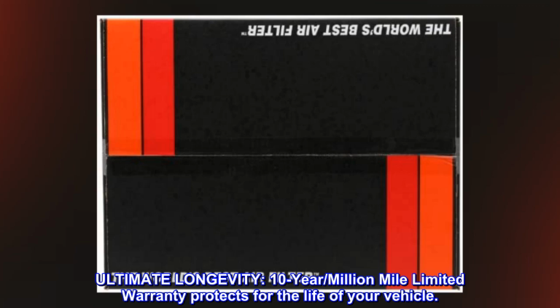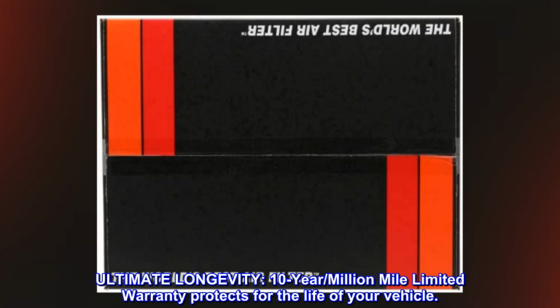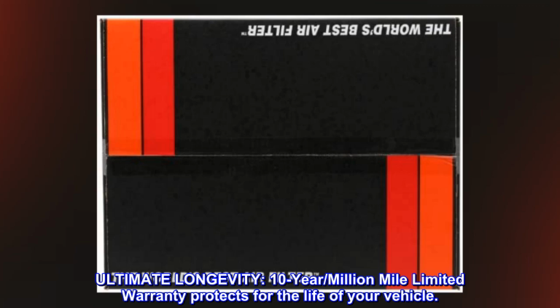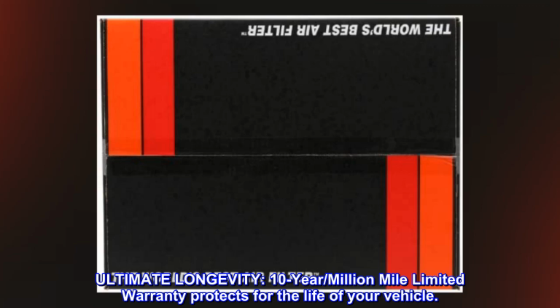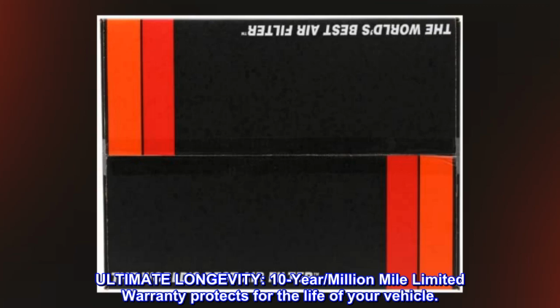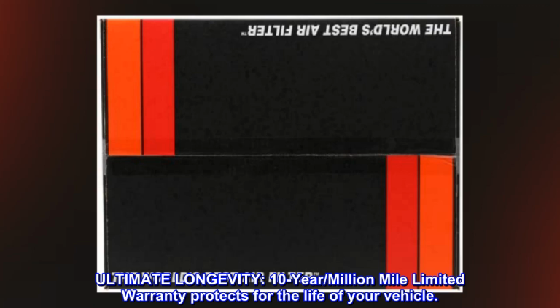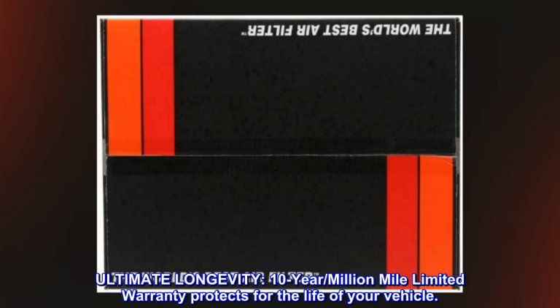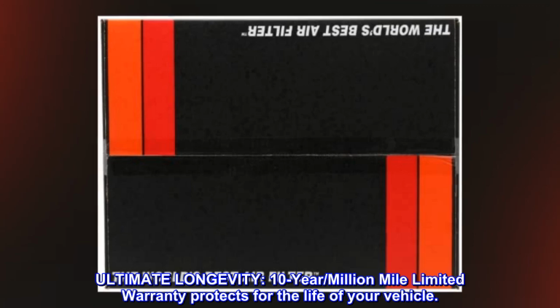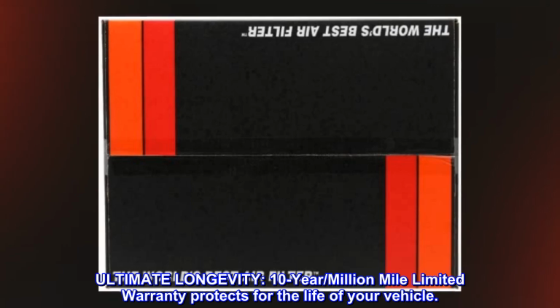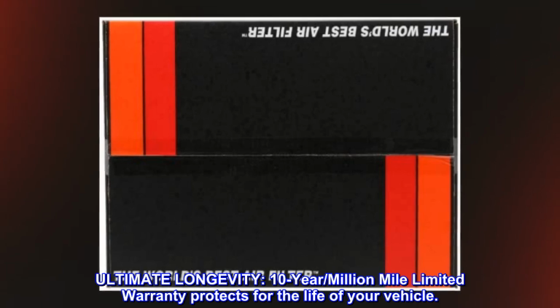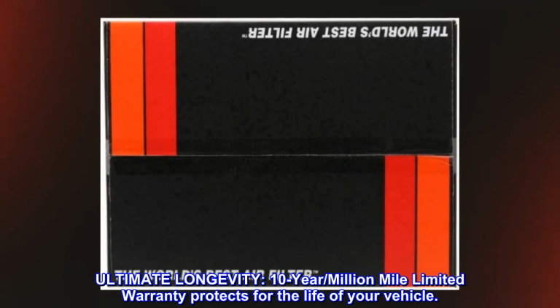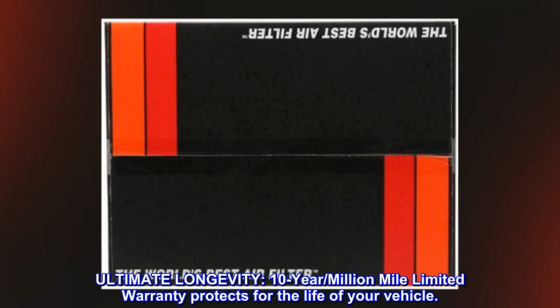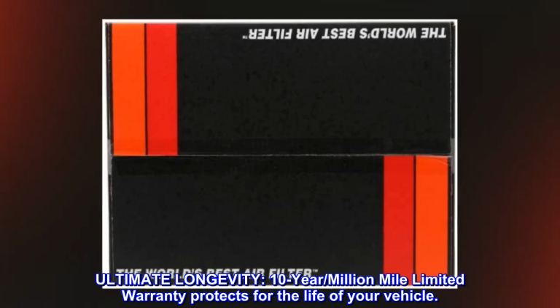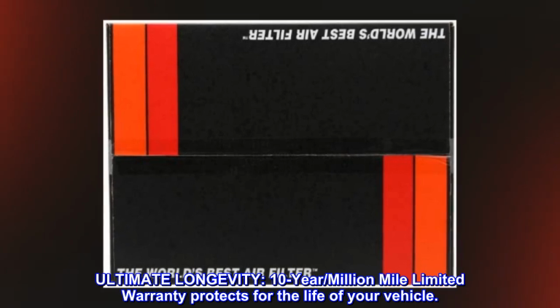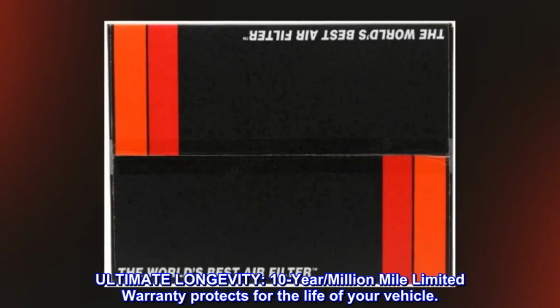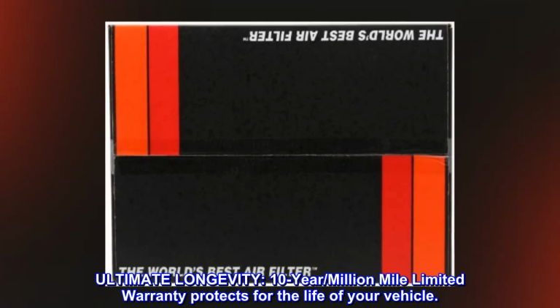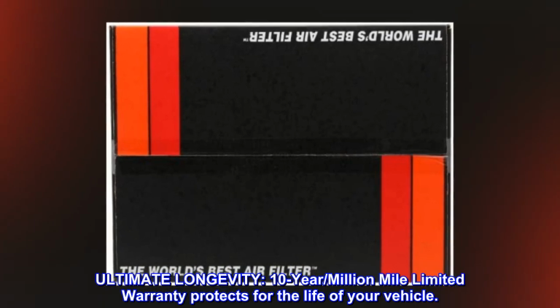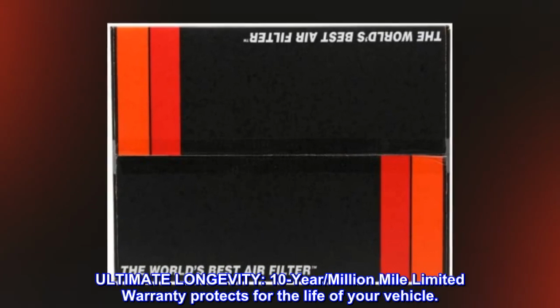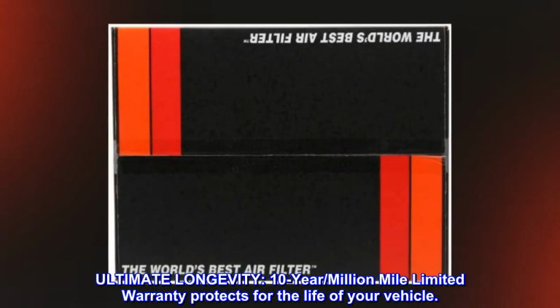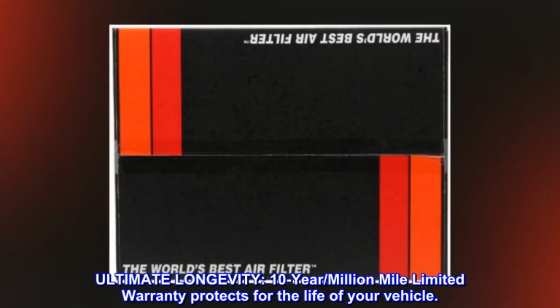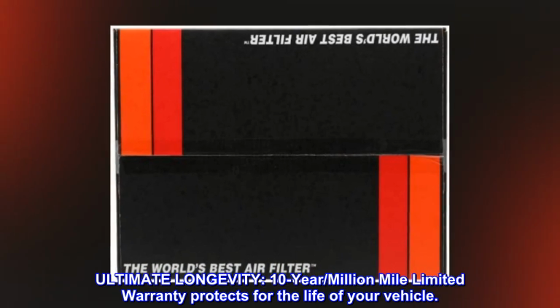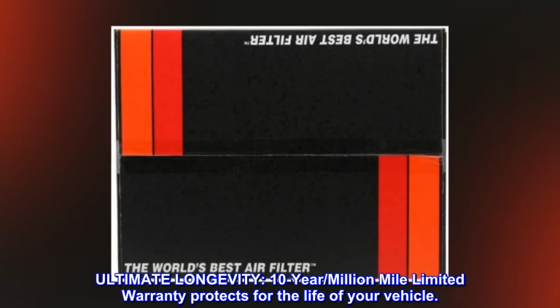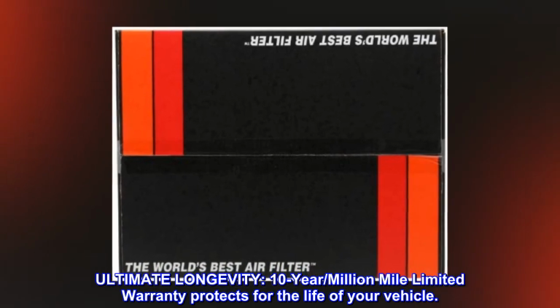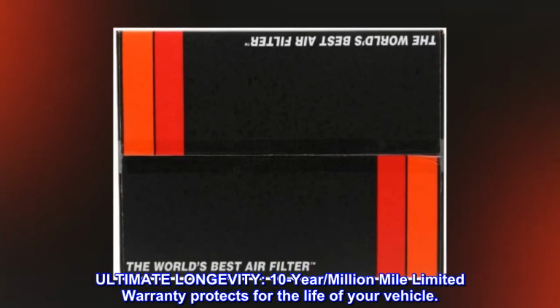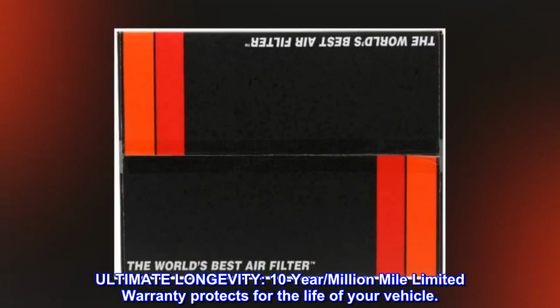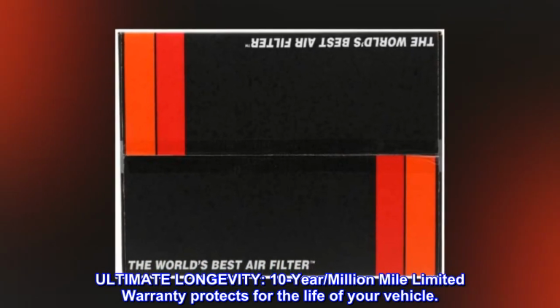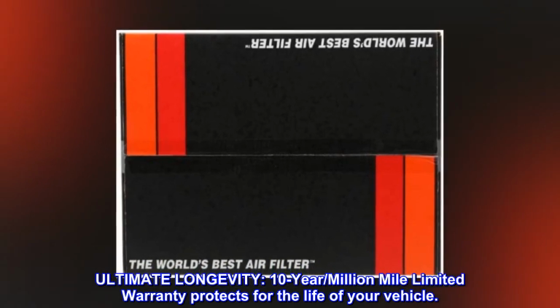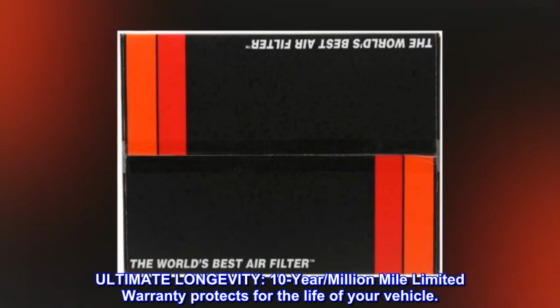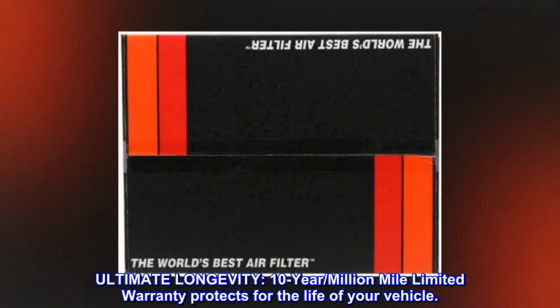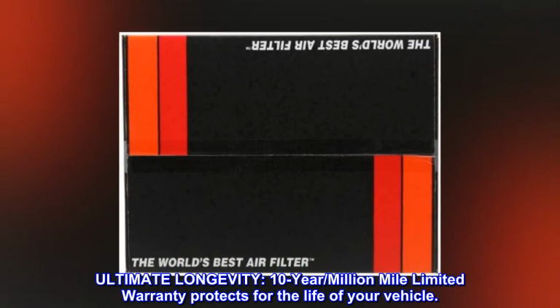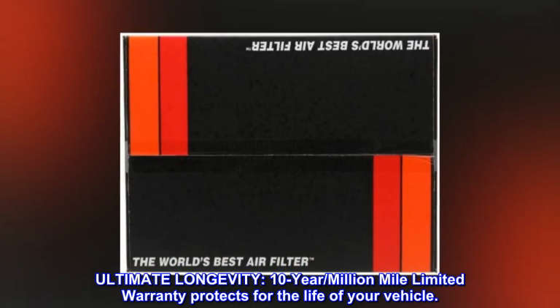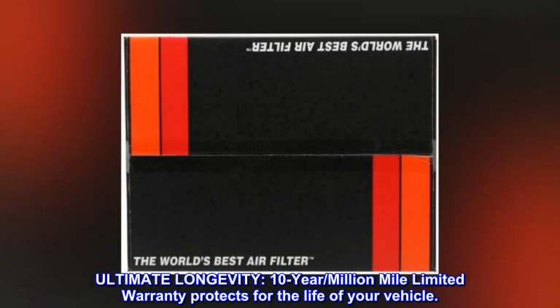Ultimate longevity. 10-year, million-mile limited warranty protects for the life of your vehicle.